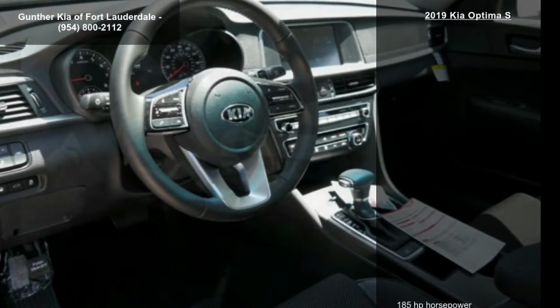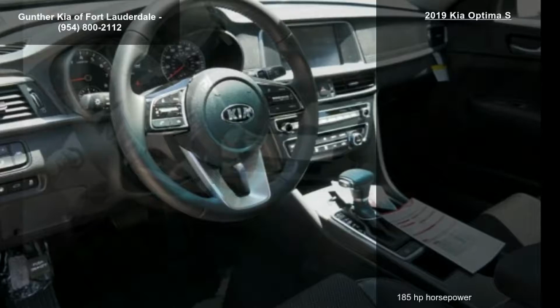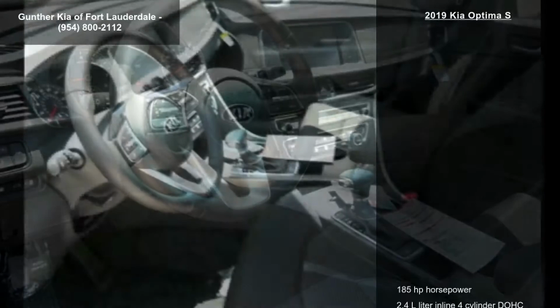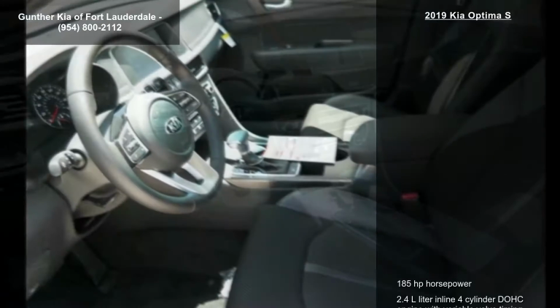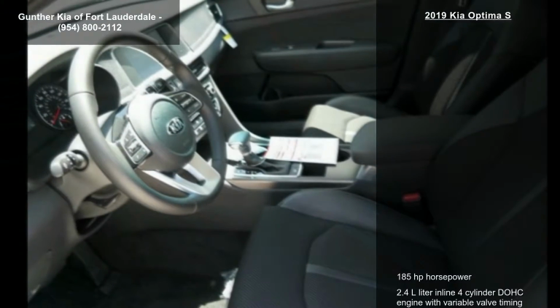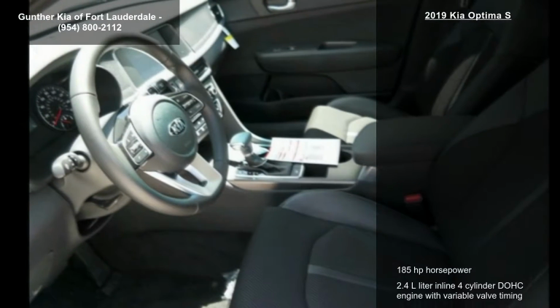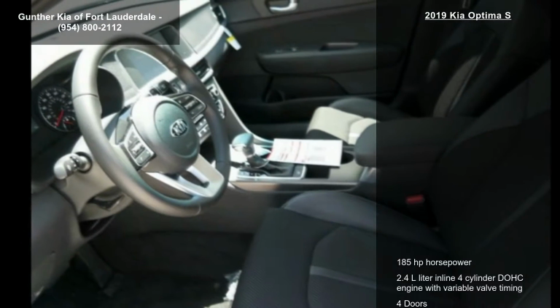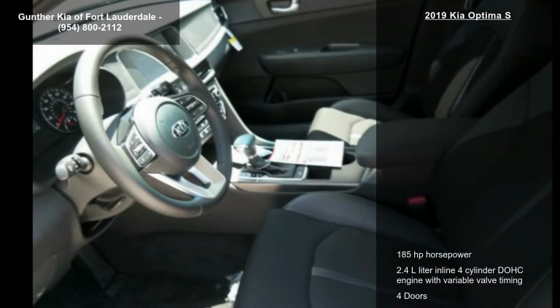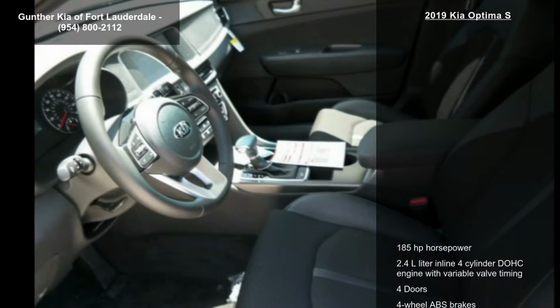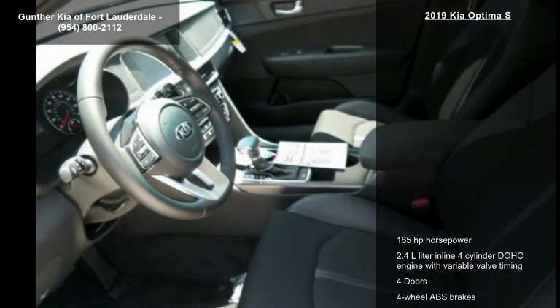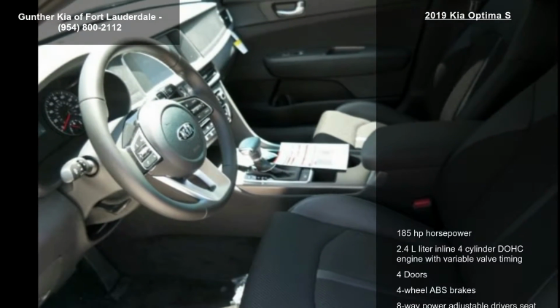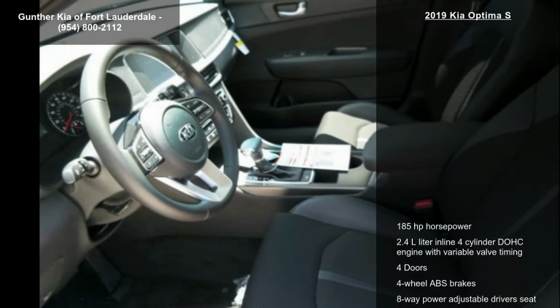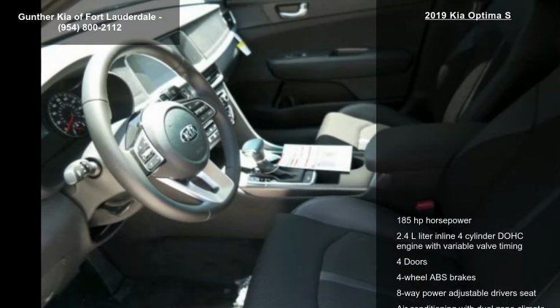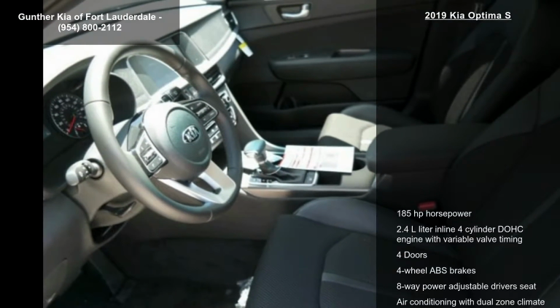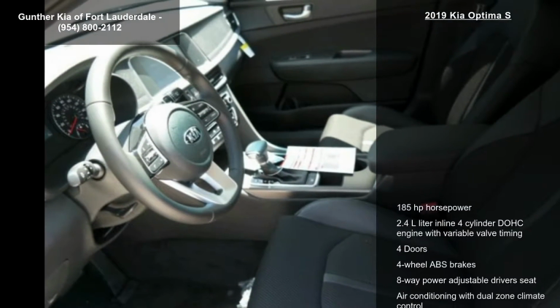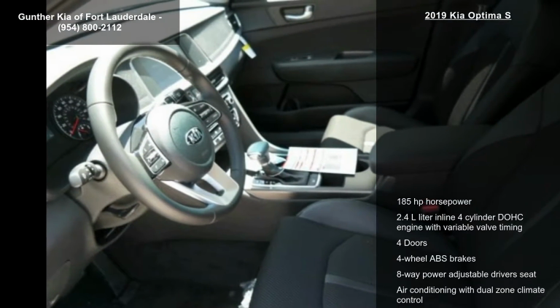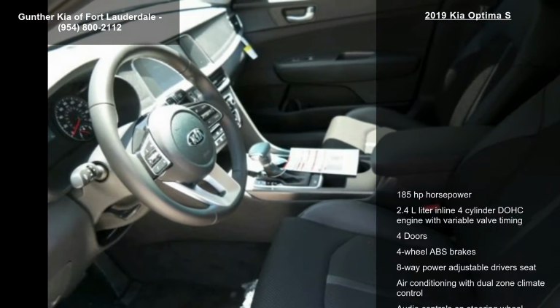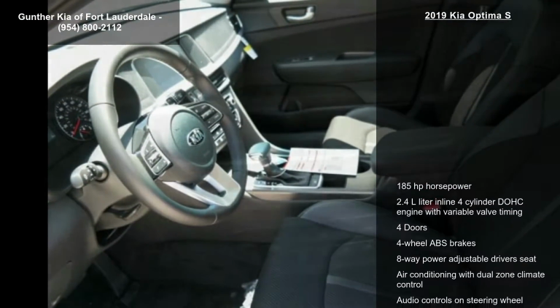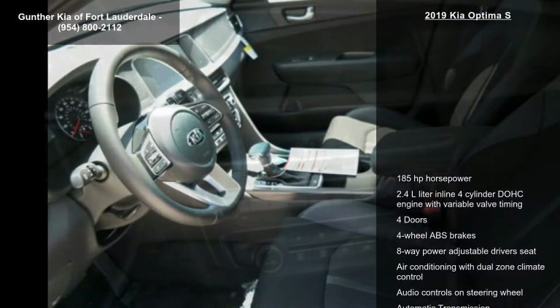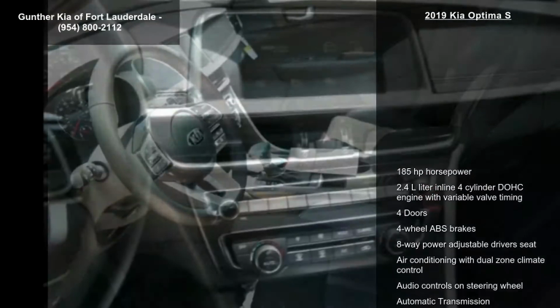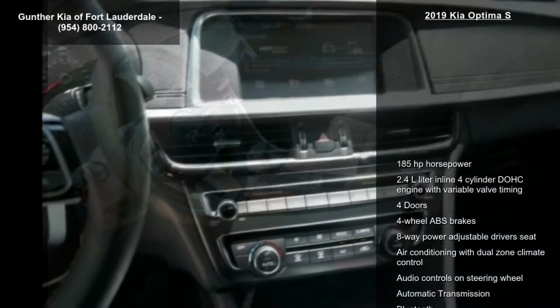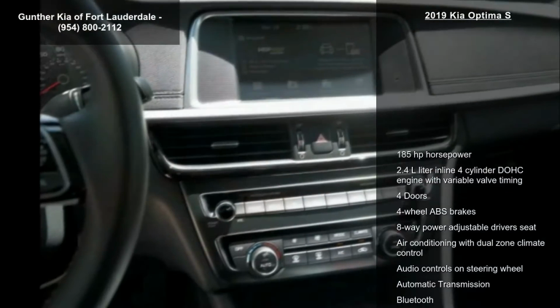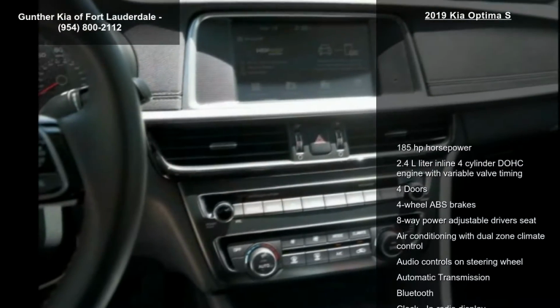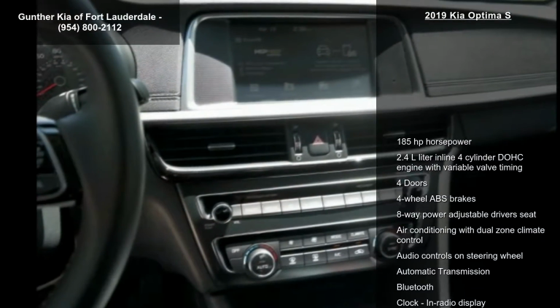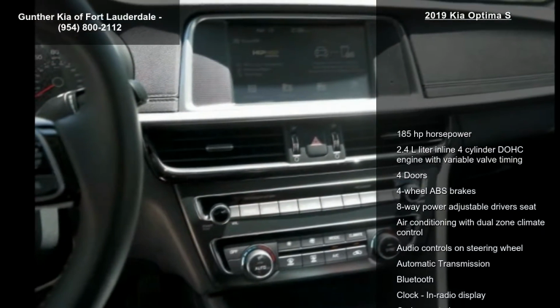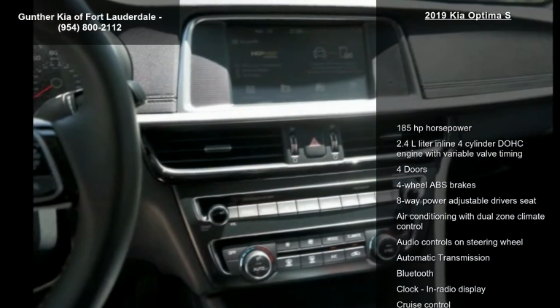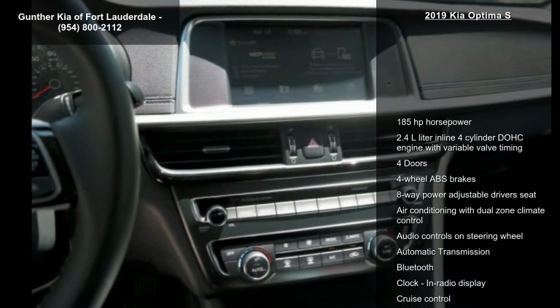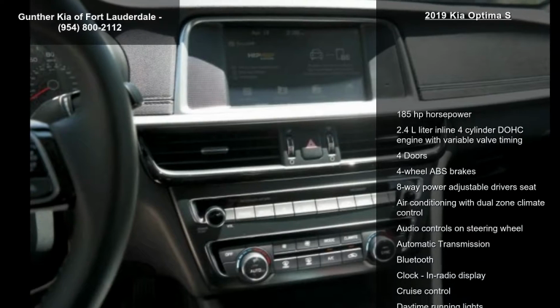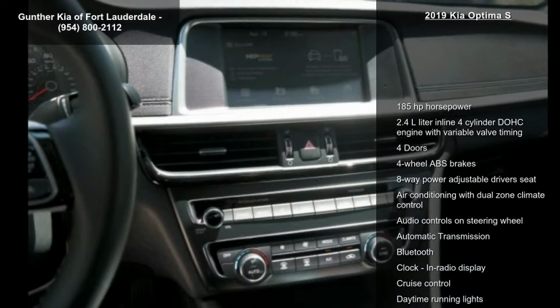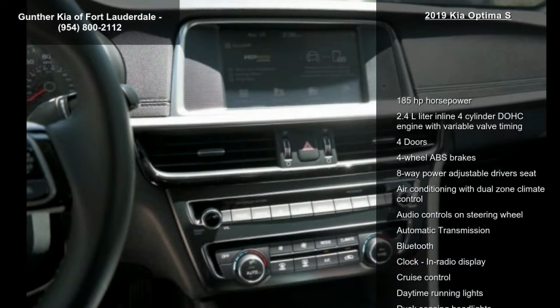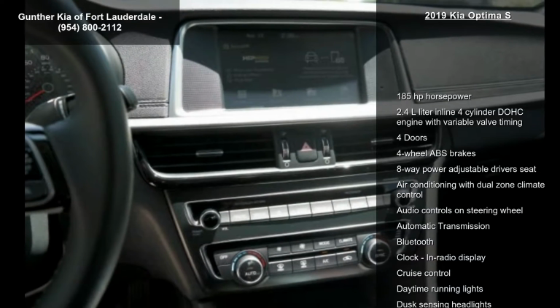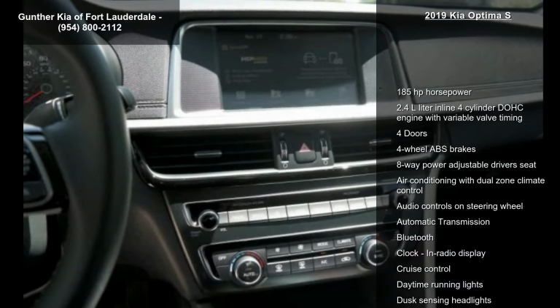Additional features include air conditioning with dual zone climate control, audio controls on the steering wheel, automatic transmission, and Bluetooth.